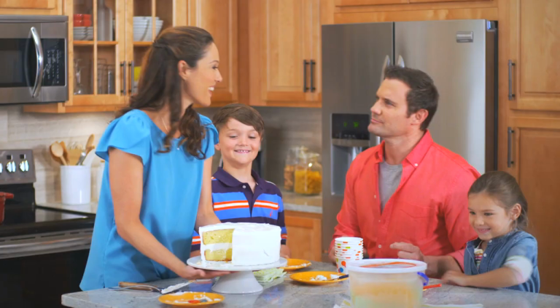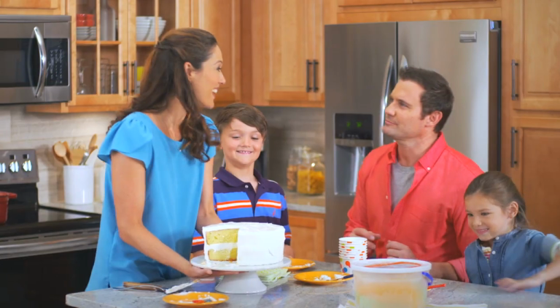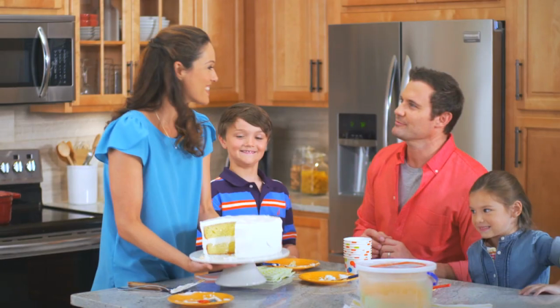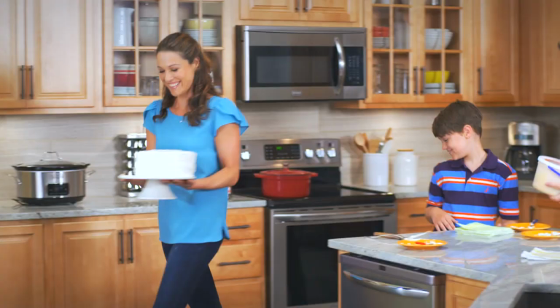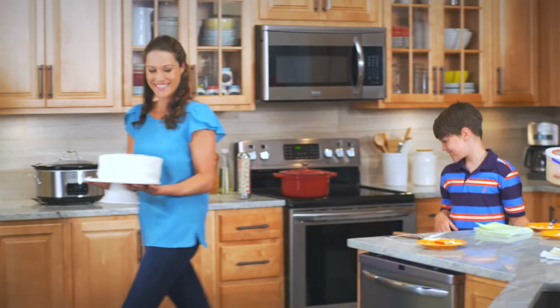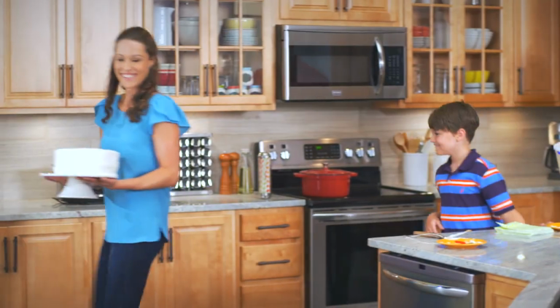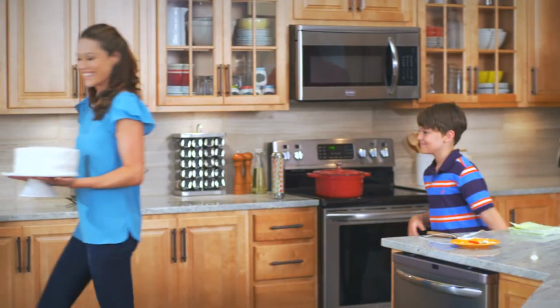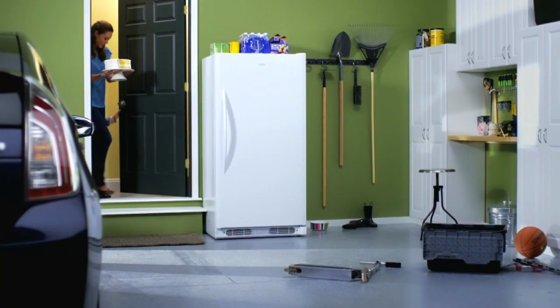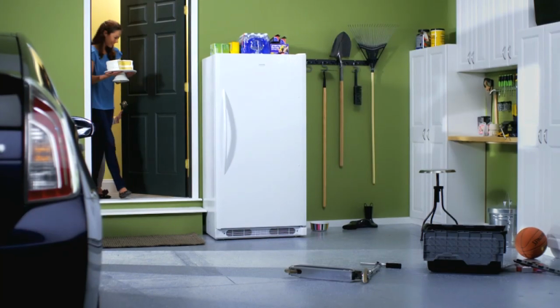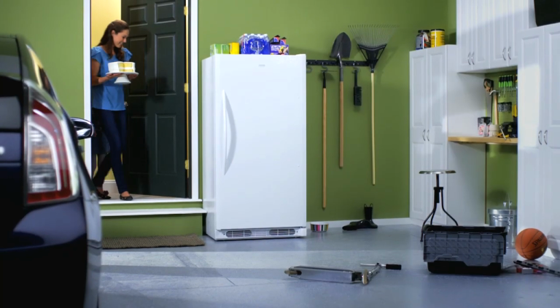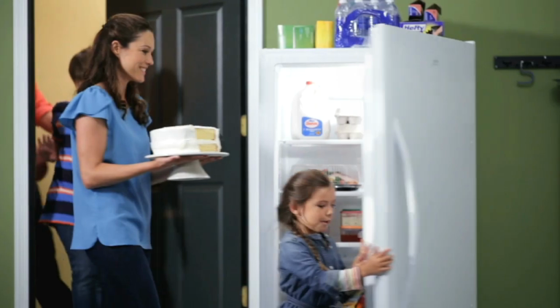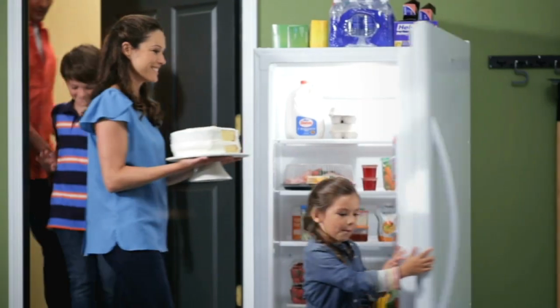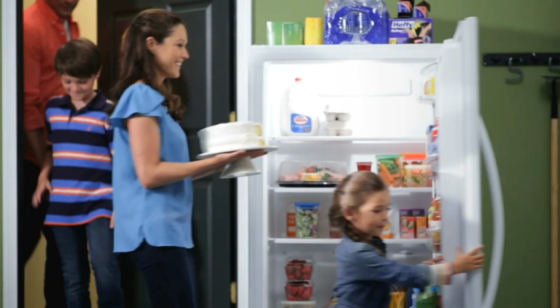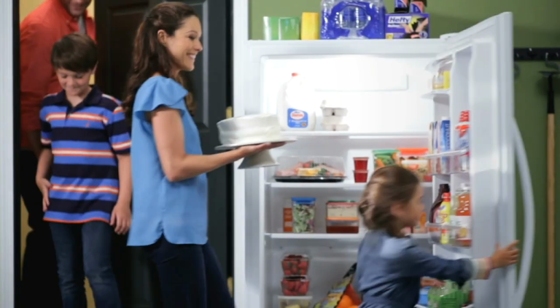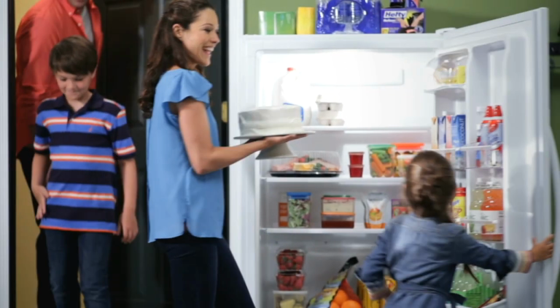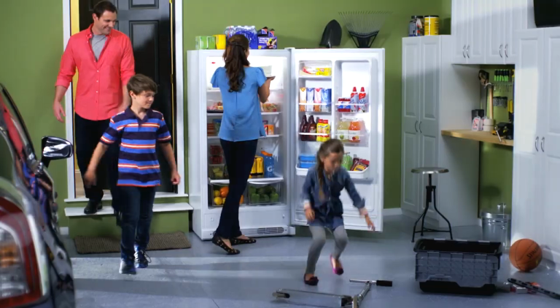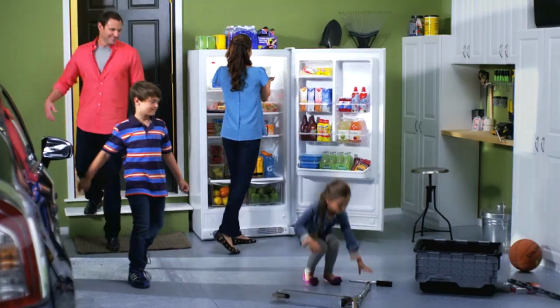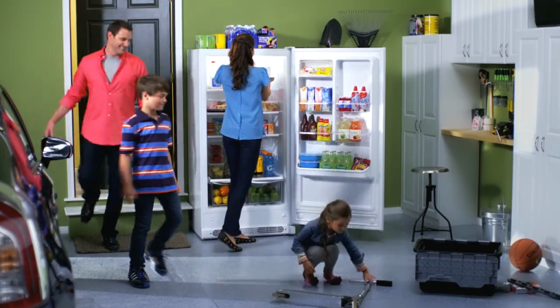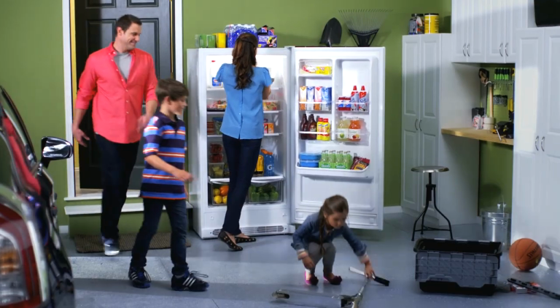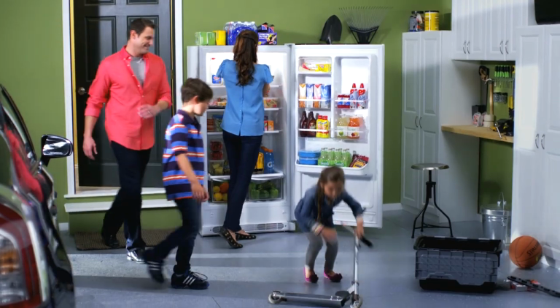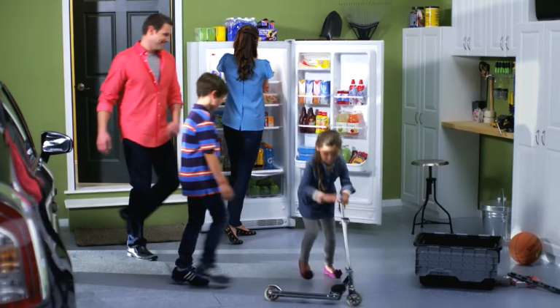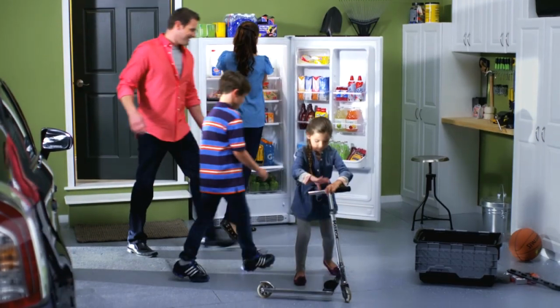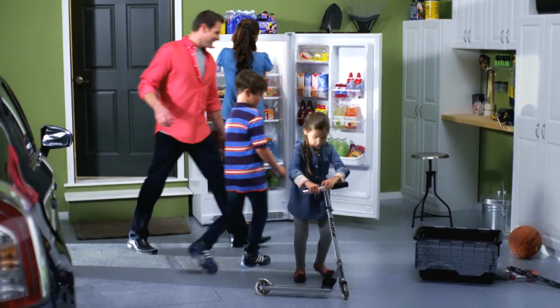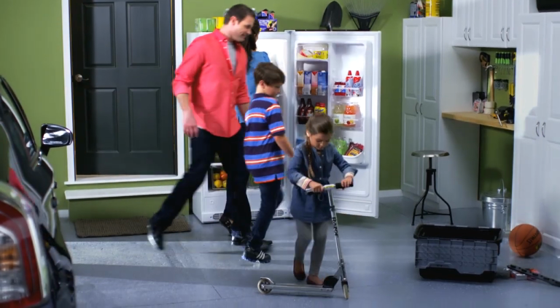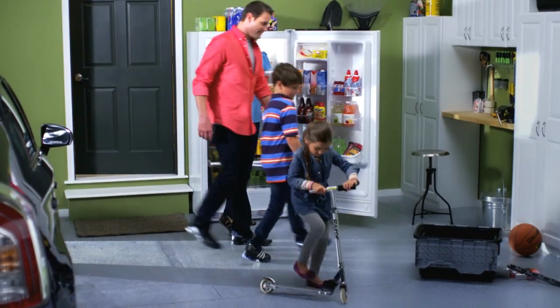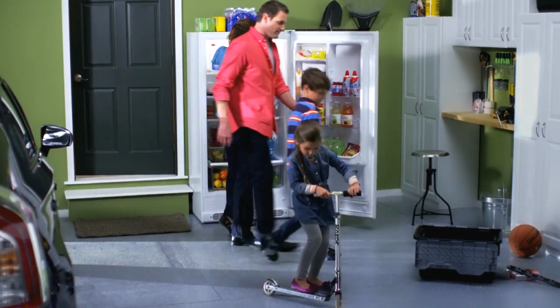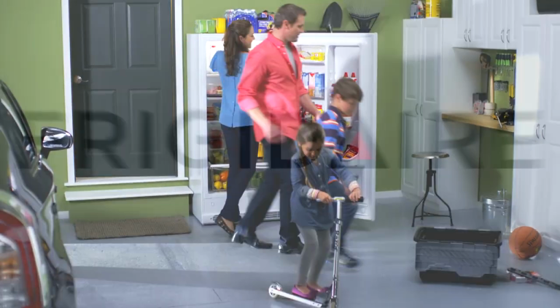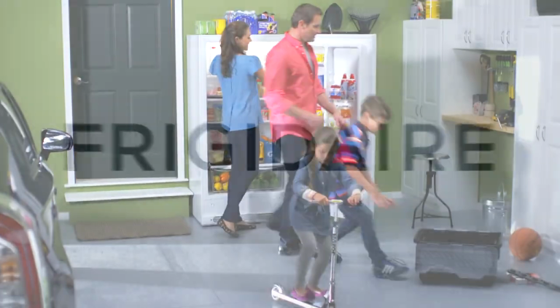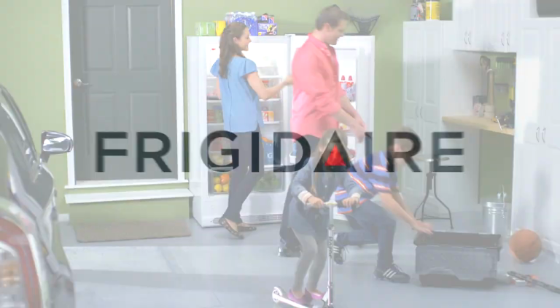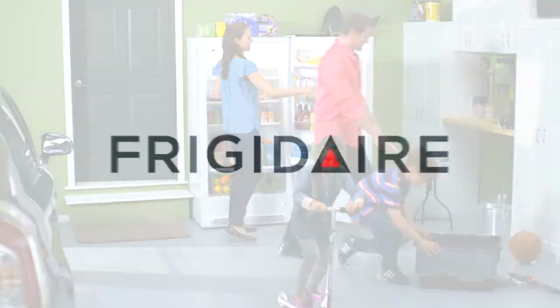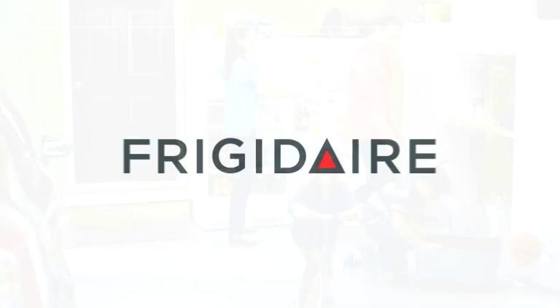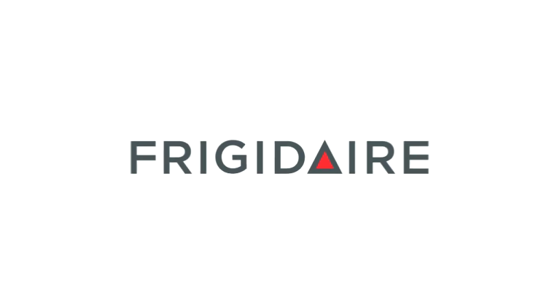Make room for the possibilities with a 2-in-1 Convertible Freezer Refrigerator from Frigidaire.